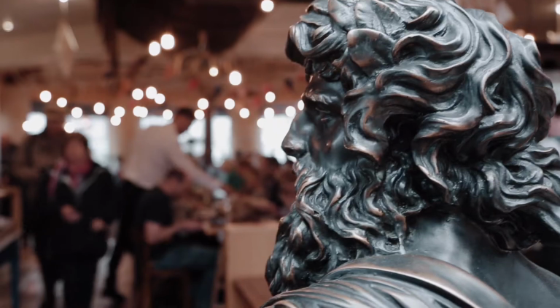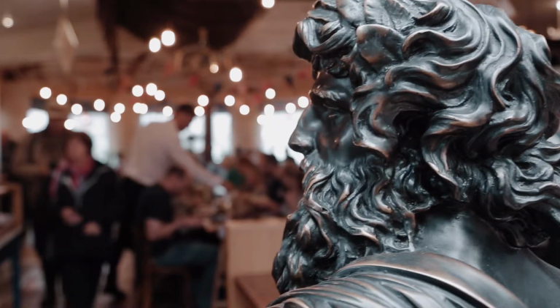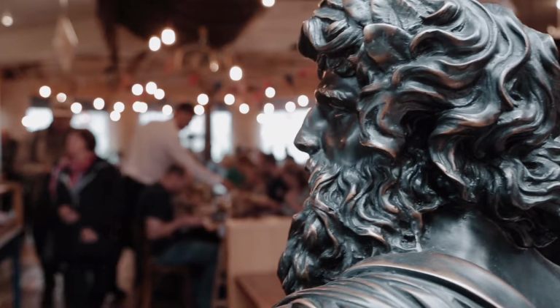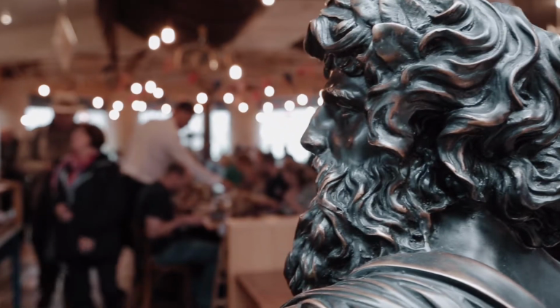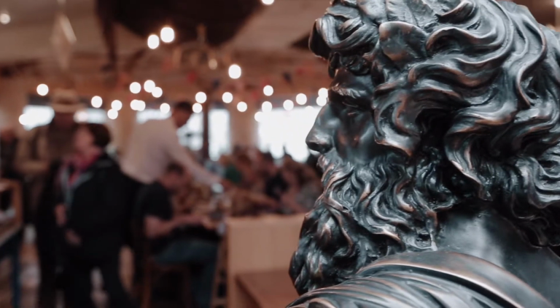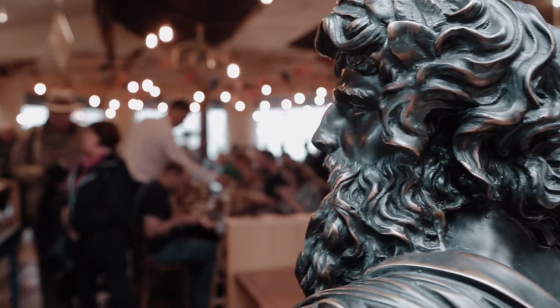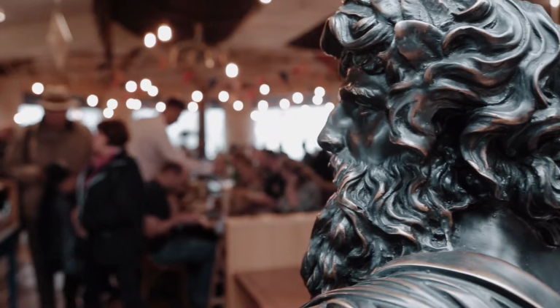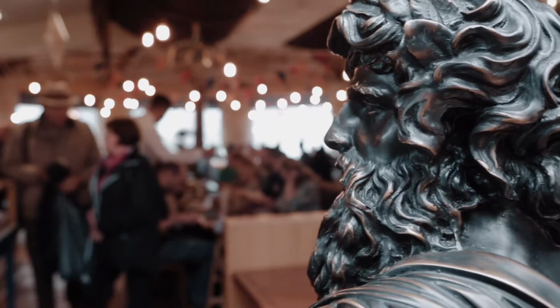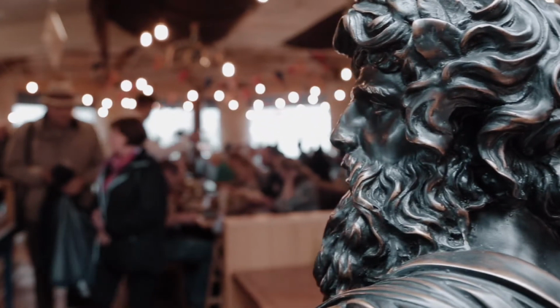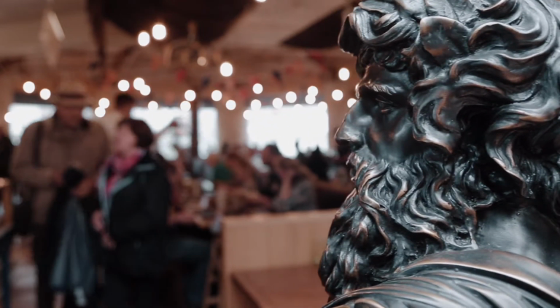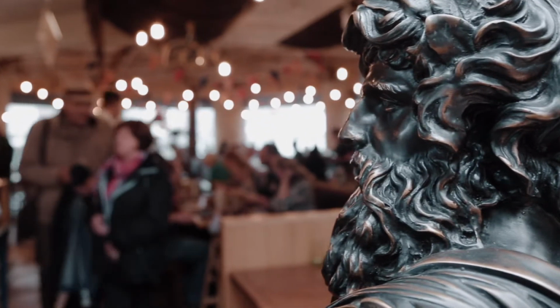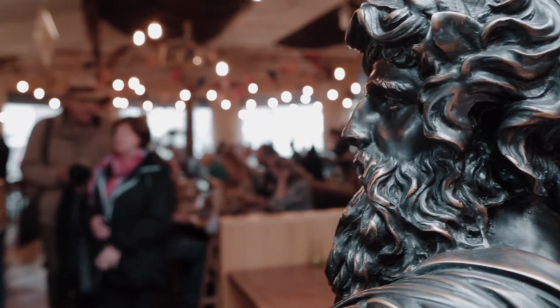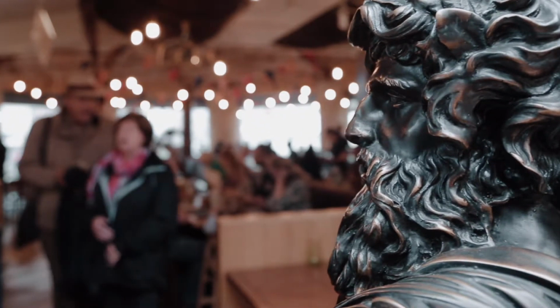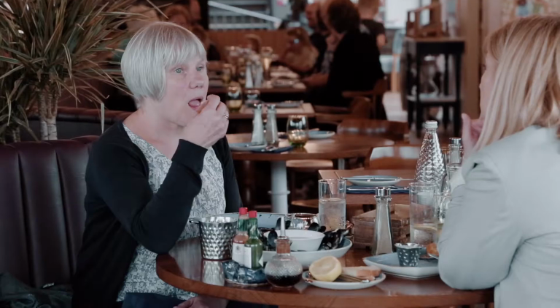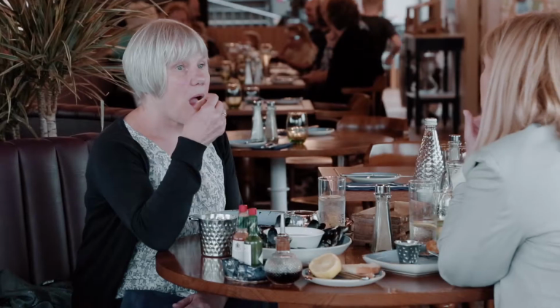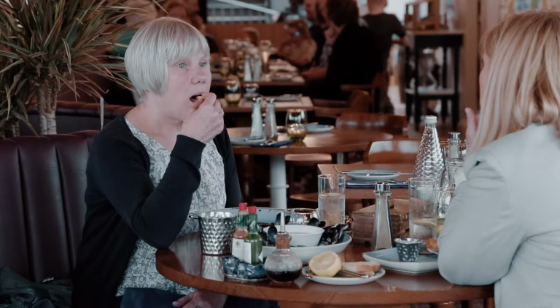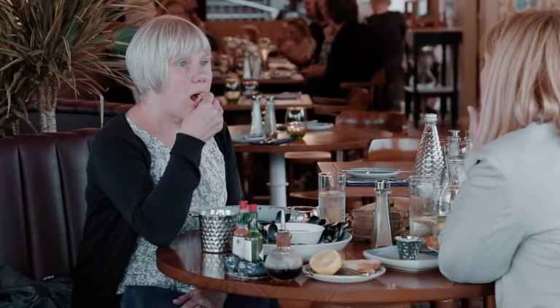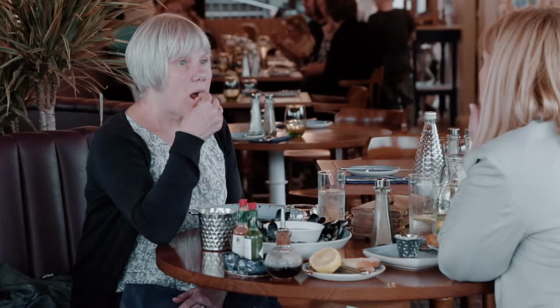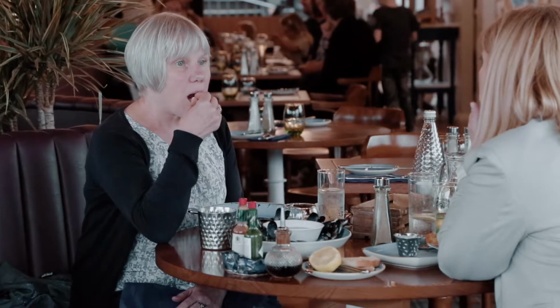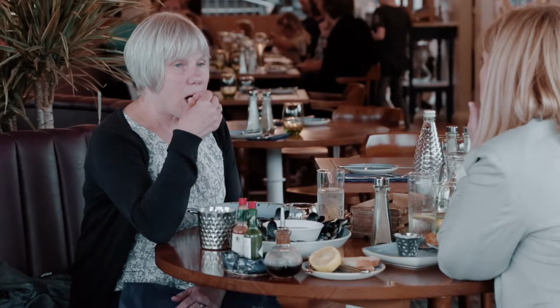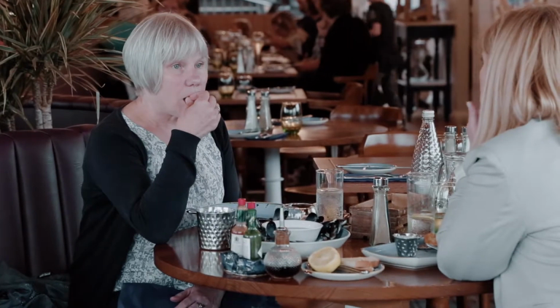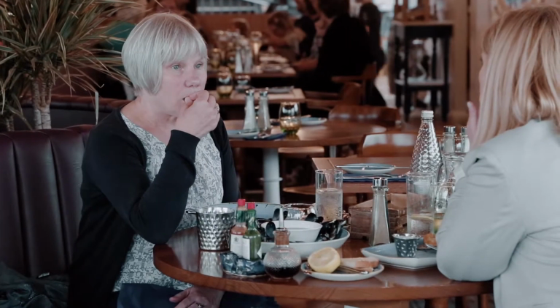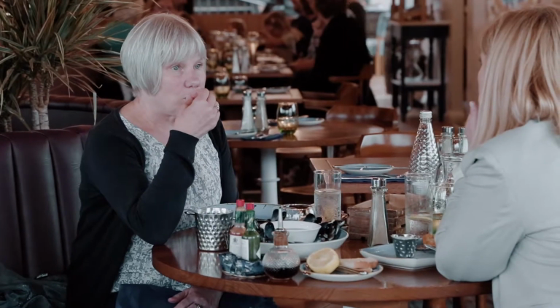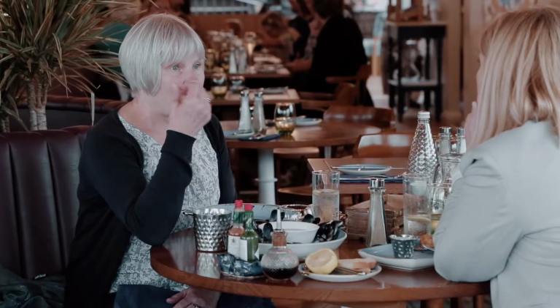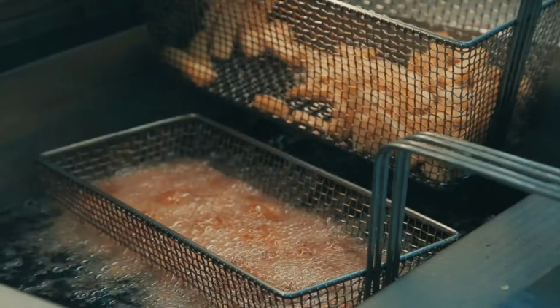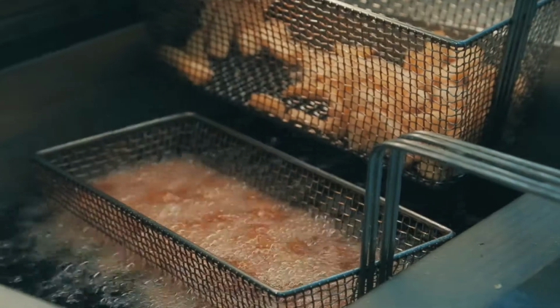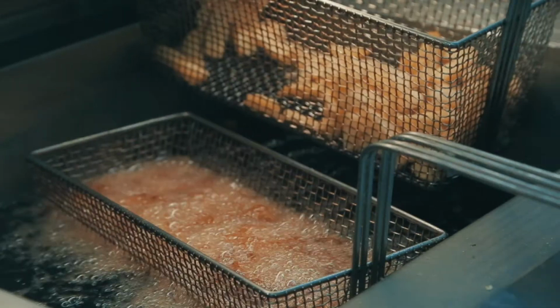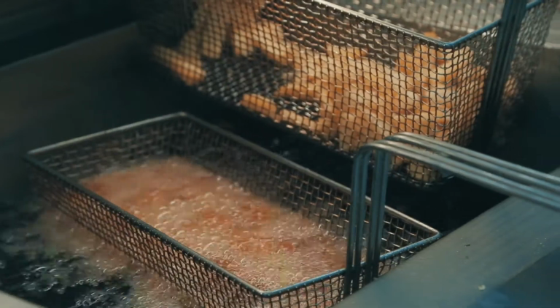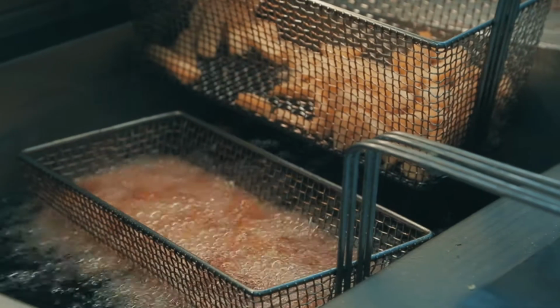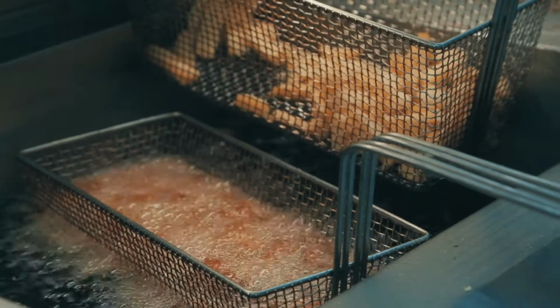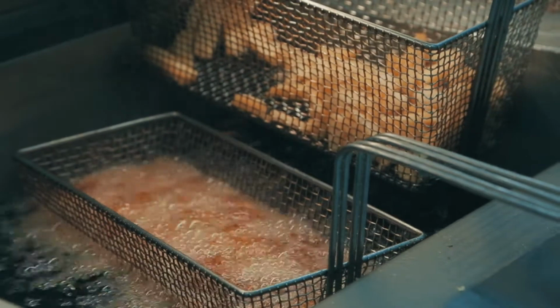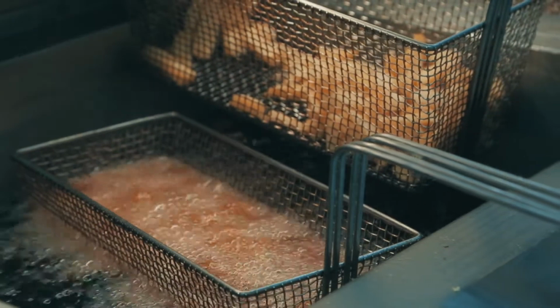I'd say the customers benefit from the Florigo range because at the end of the day they're getting their food at a better quality and quicker.